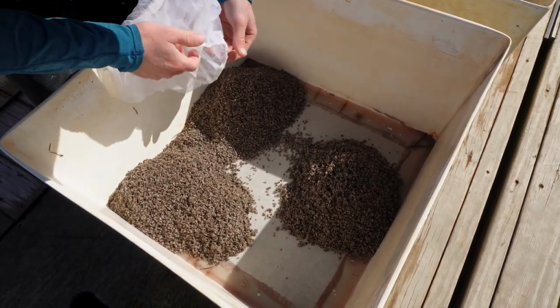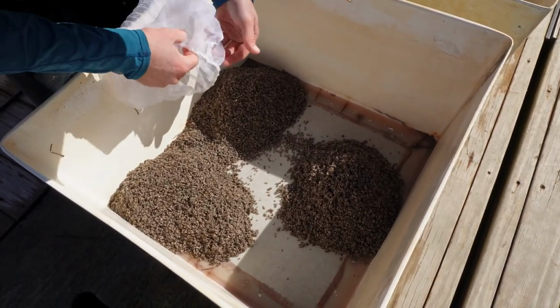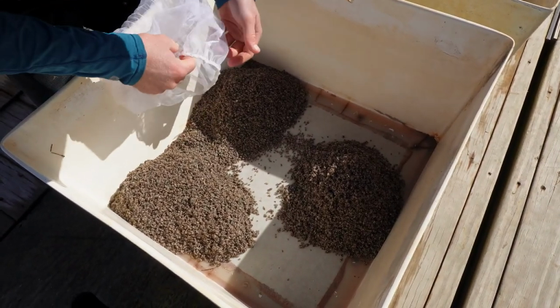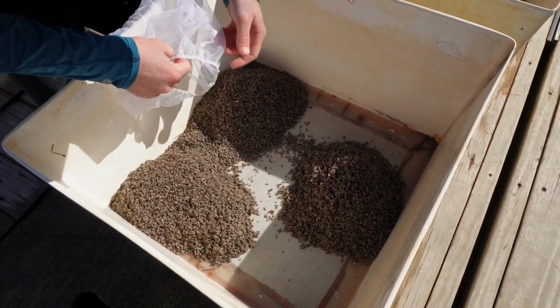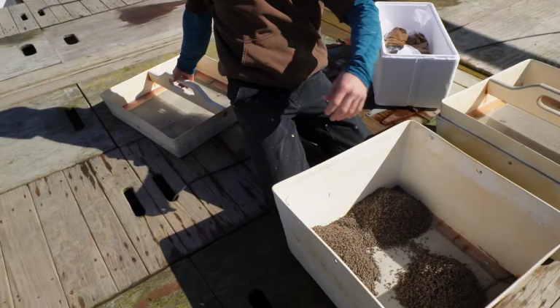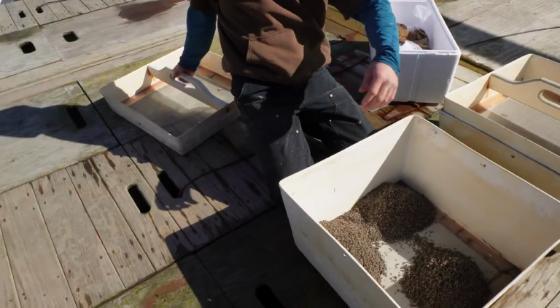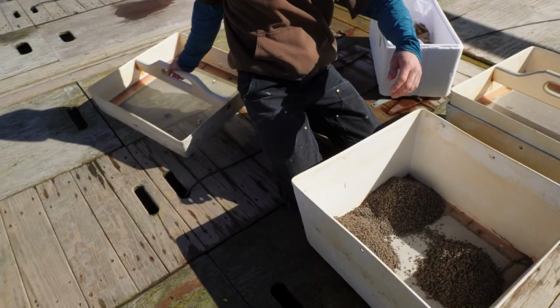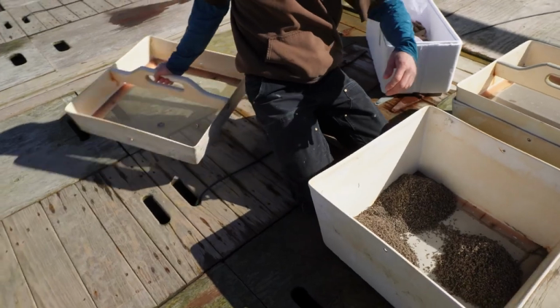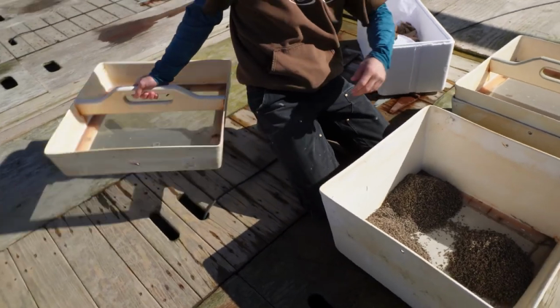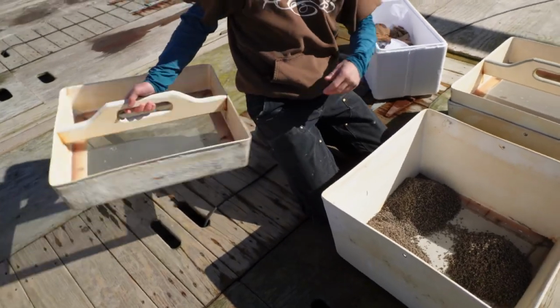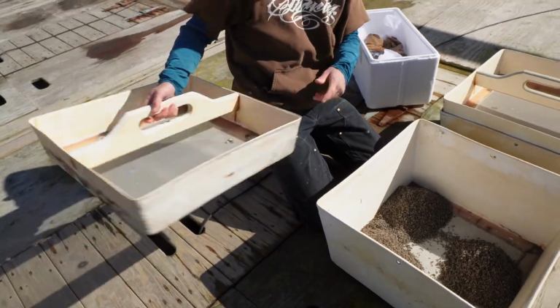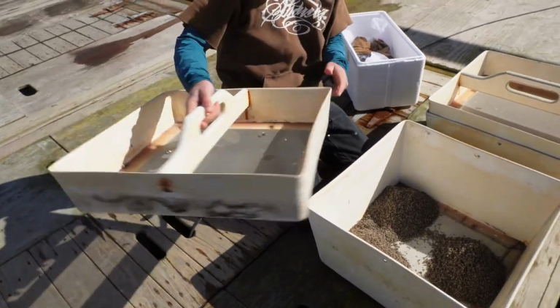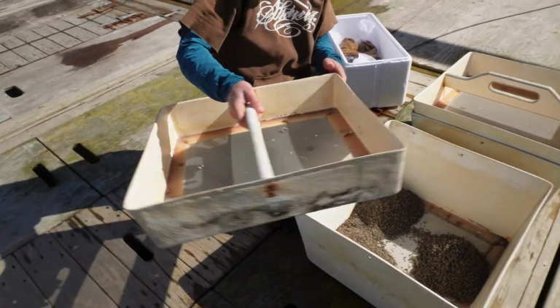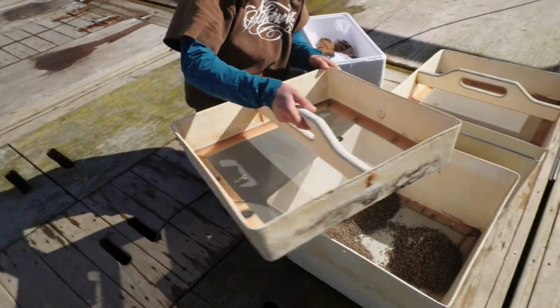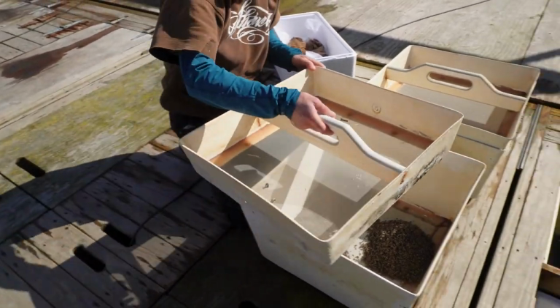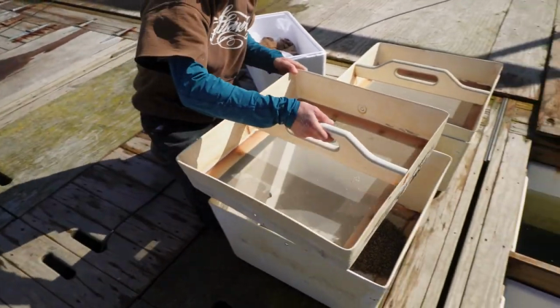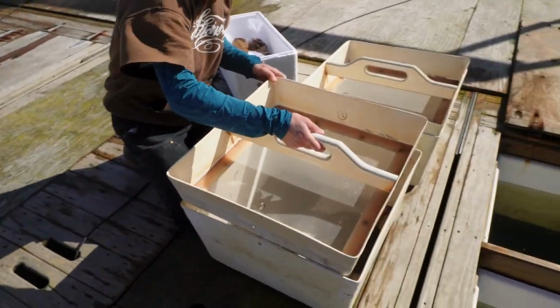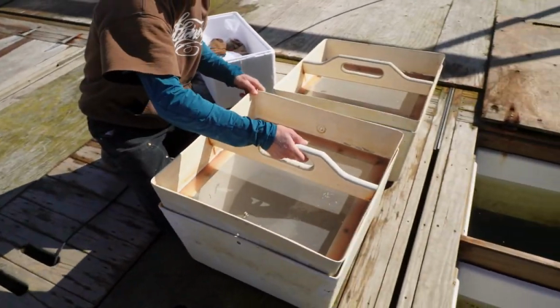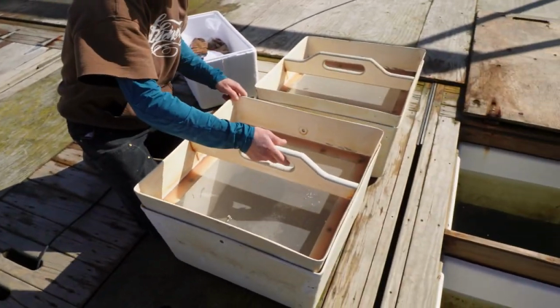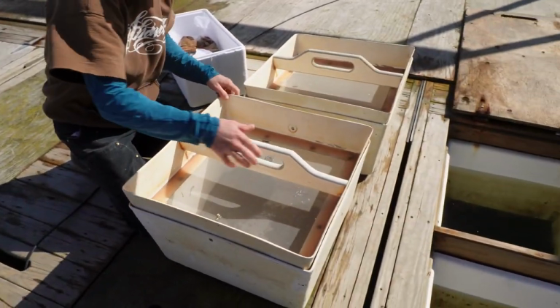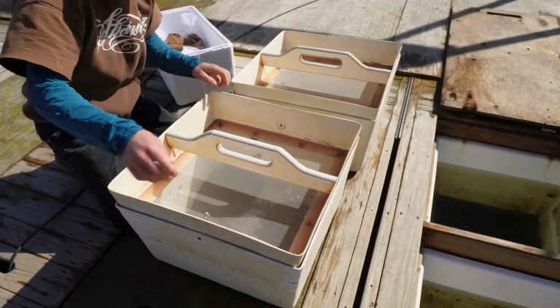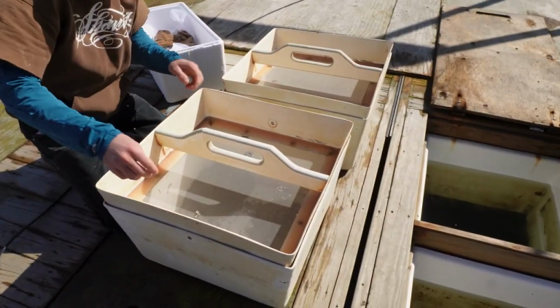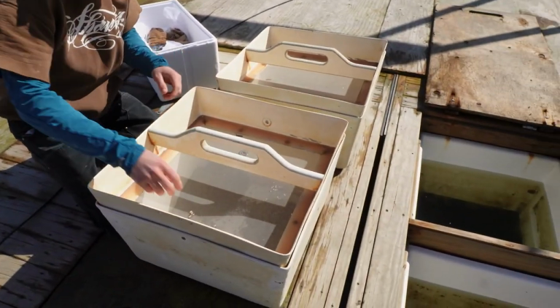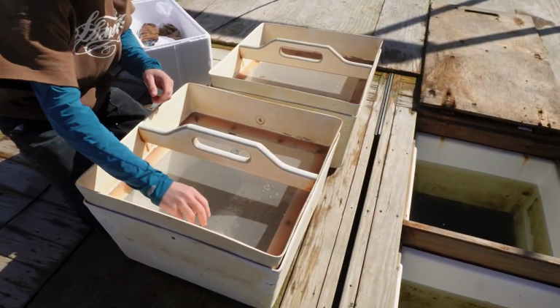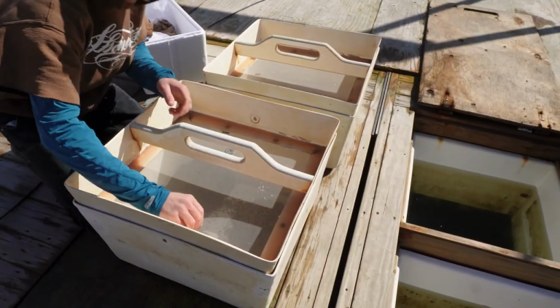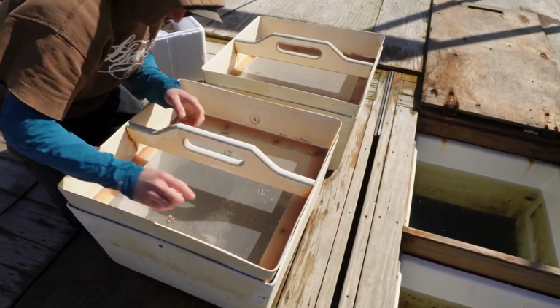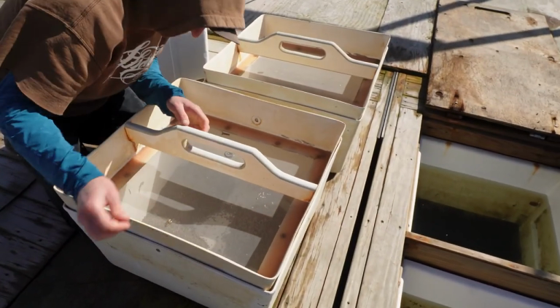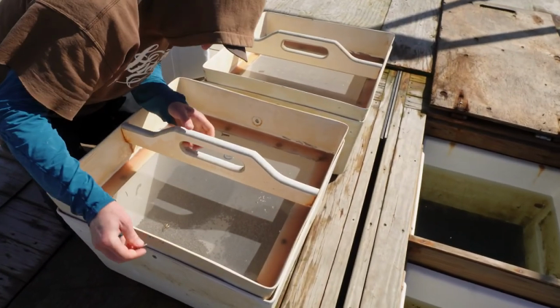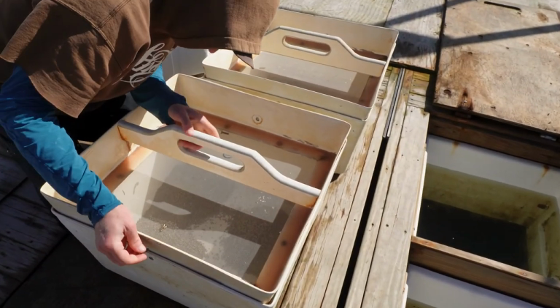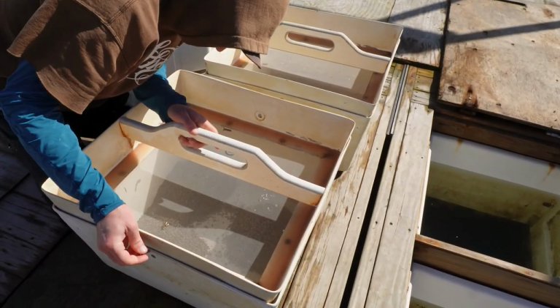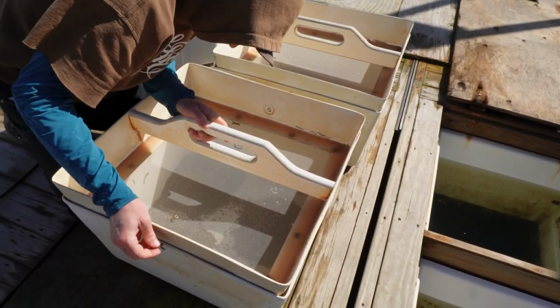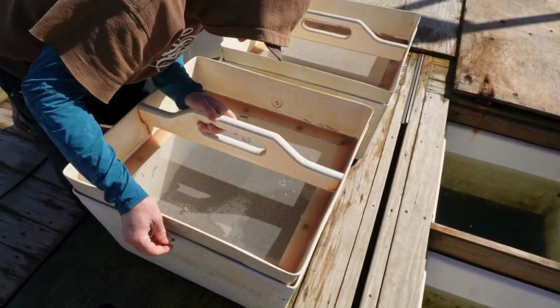All right, now that we're all loaded up, let's cinch those lids down.